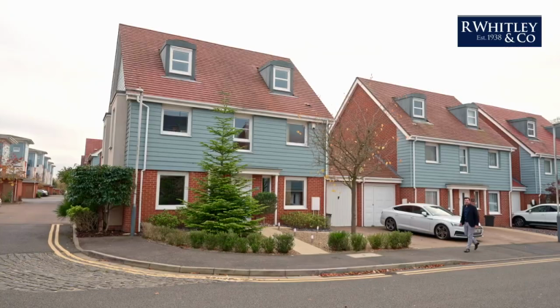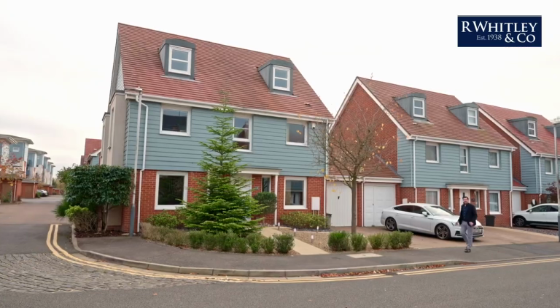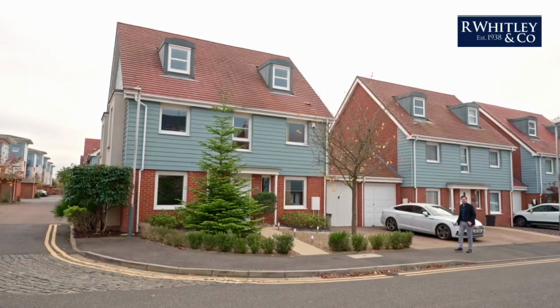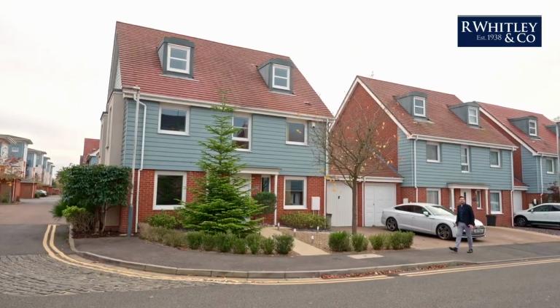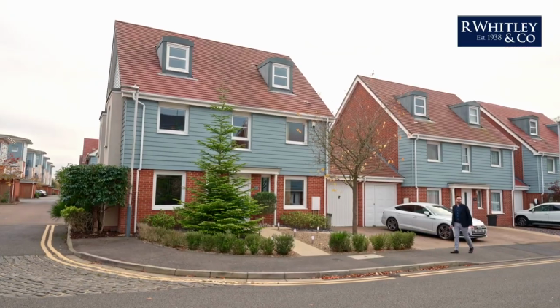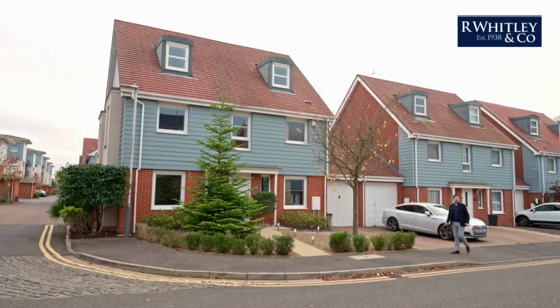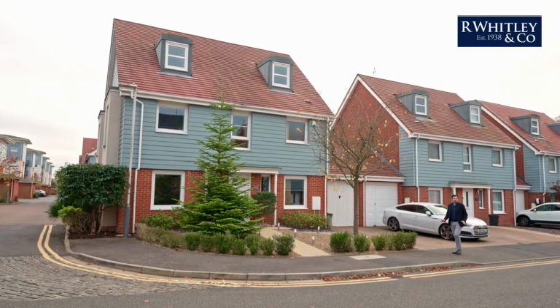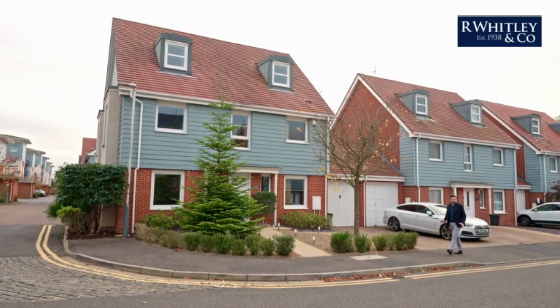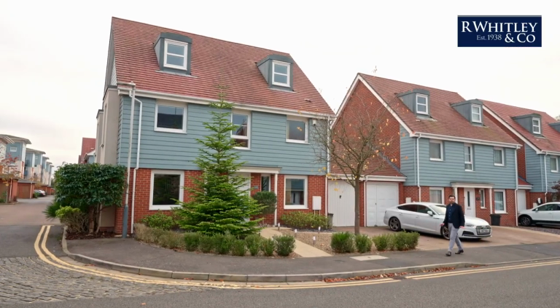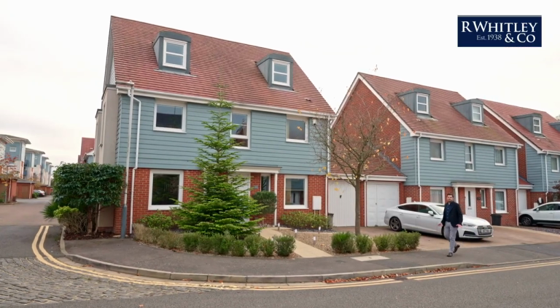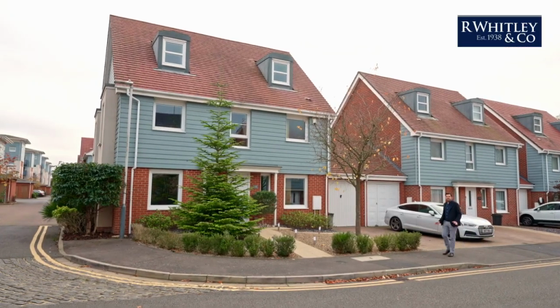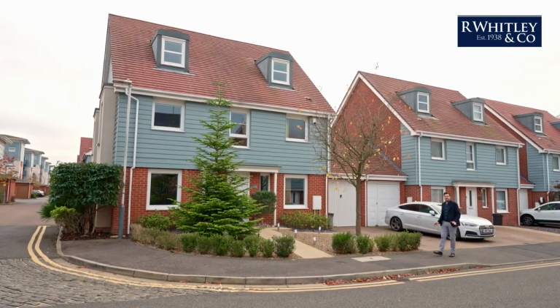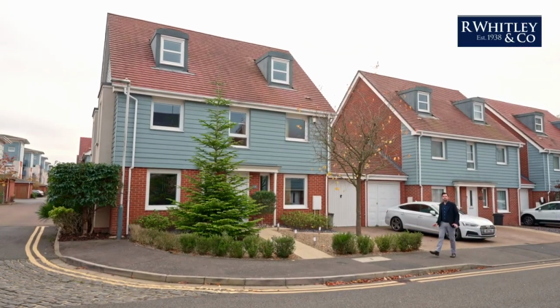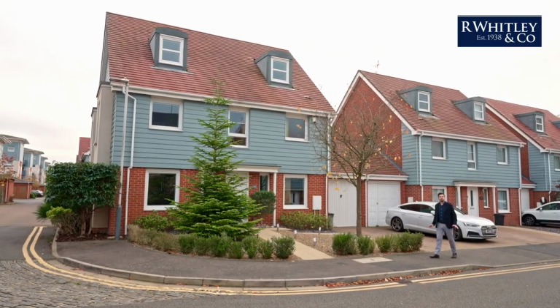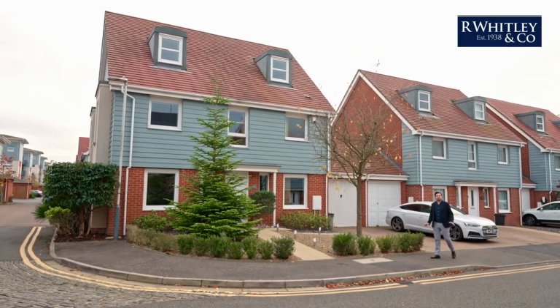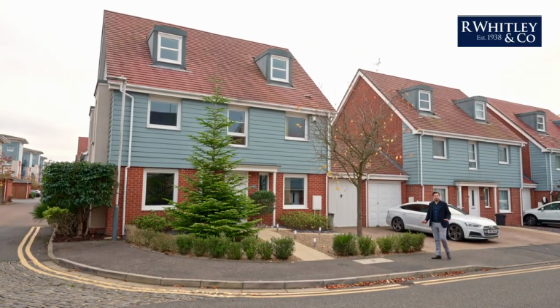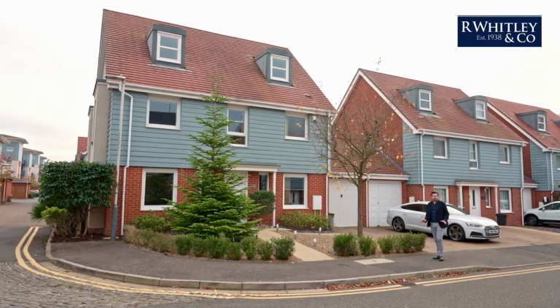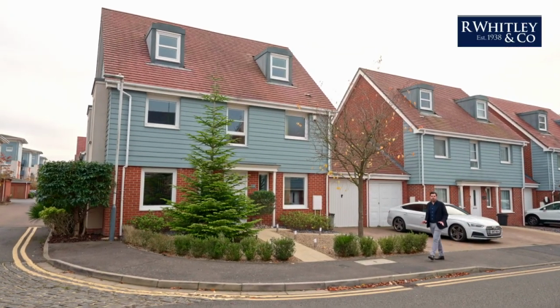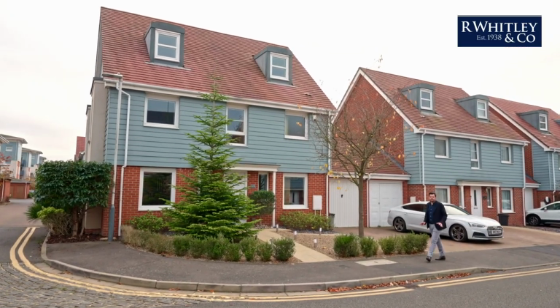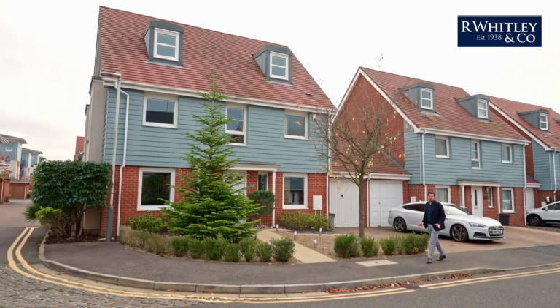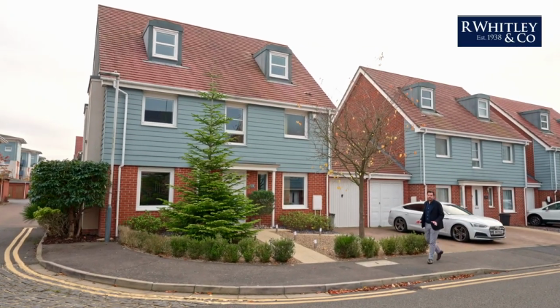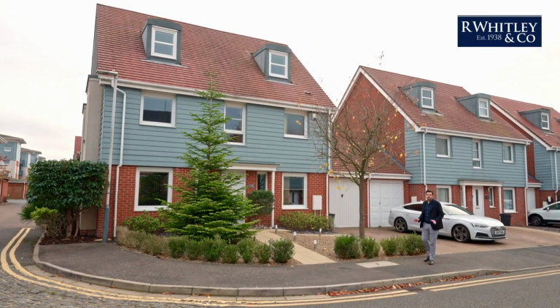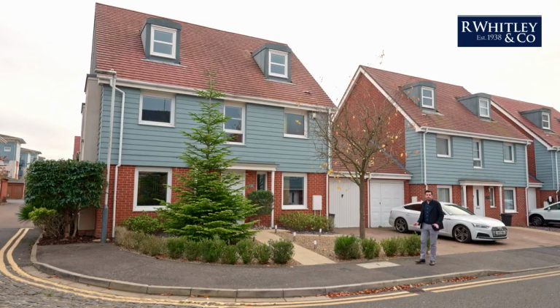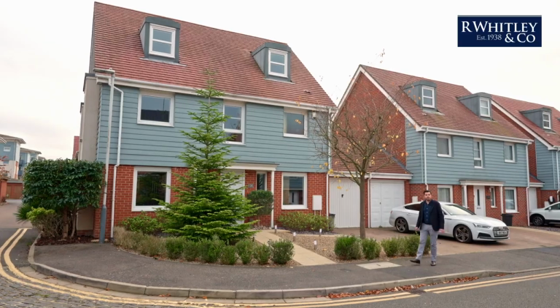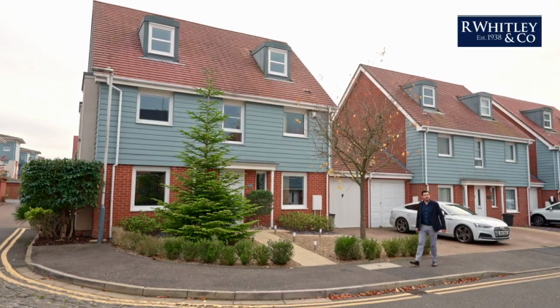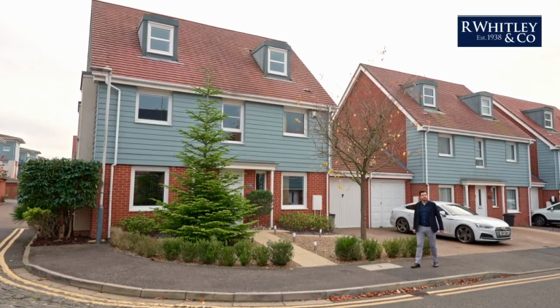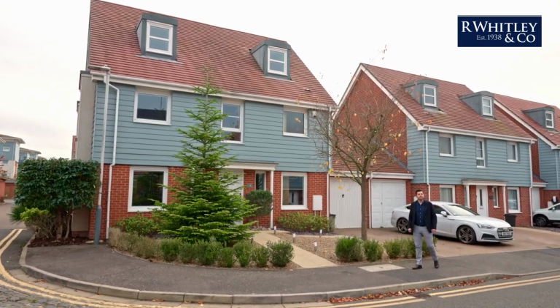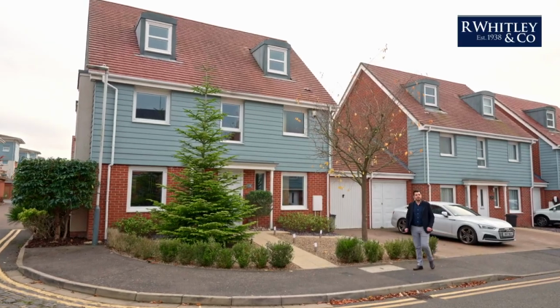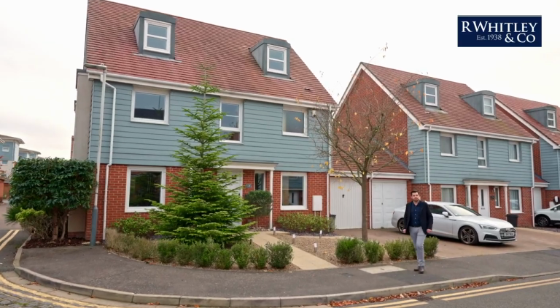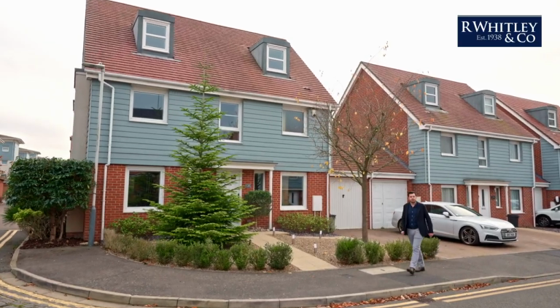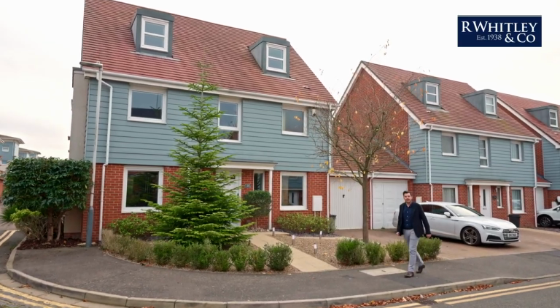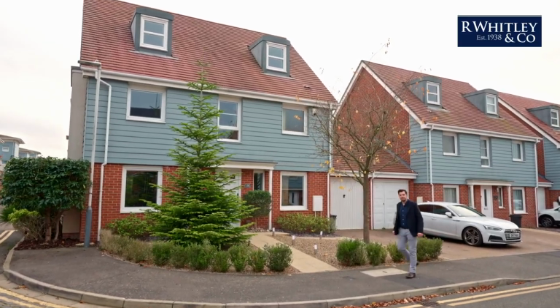This is 128 Raysbury Drive. Follow me on in and I'll show you around.